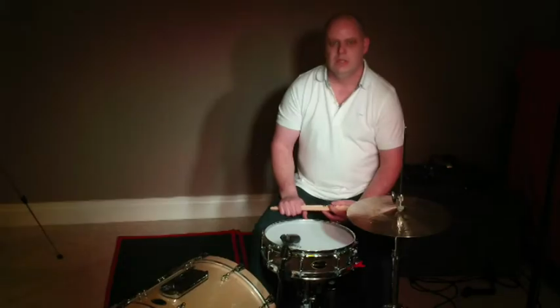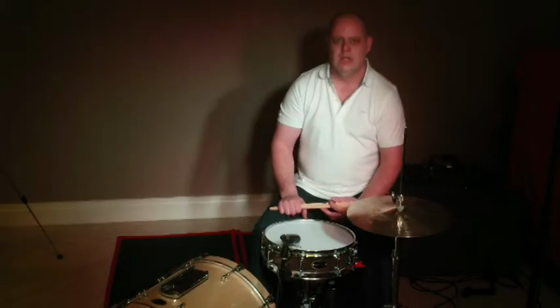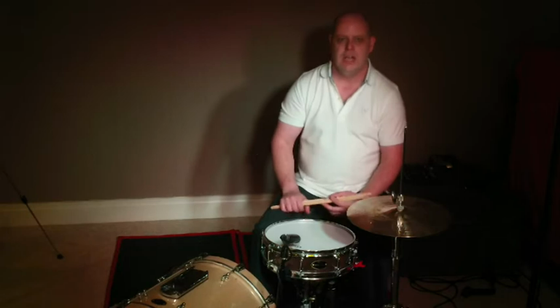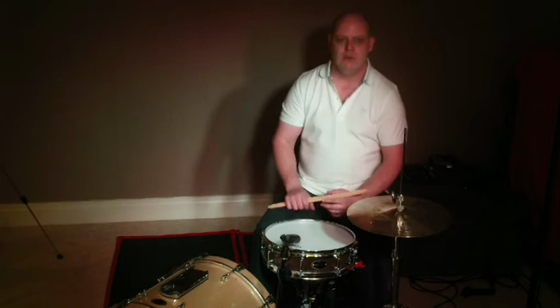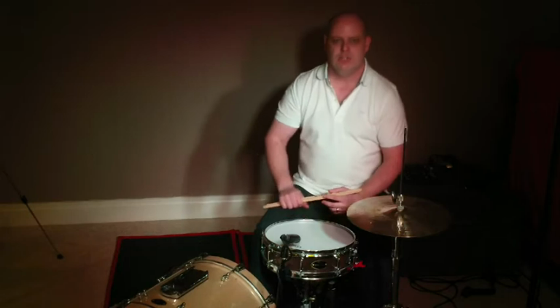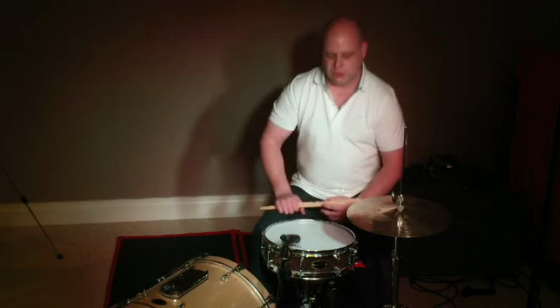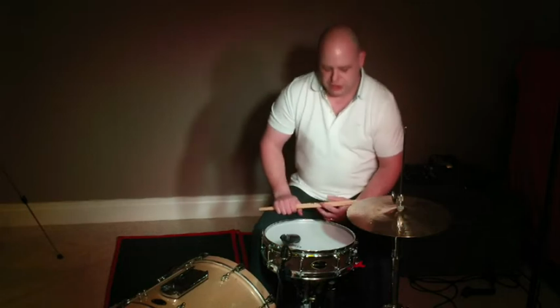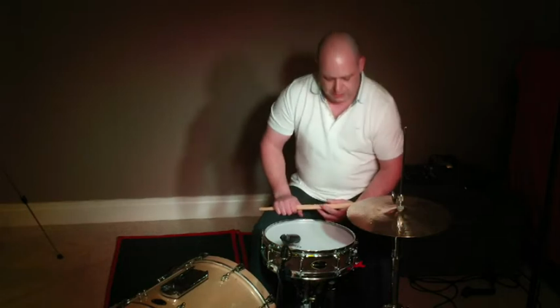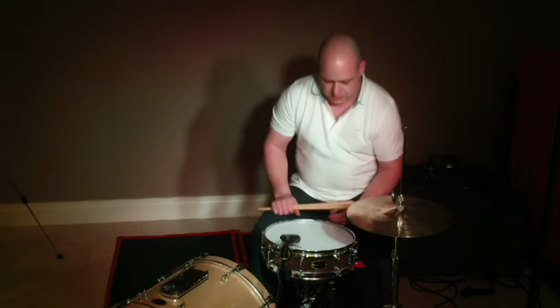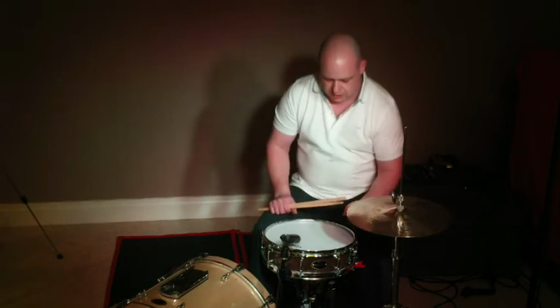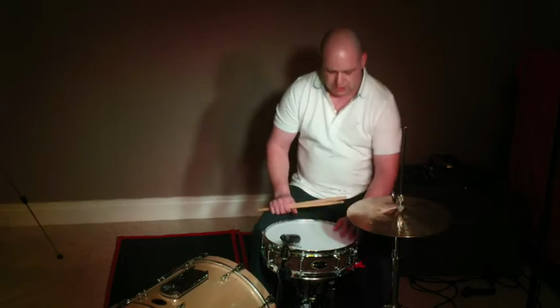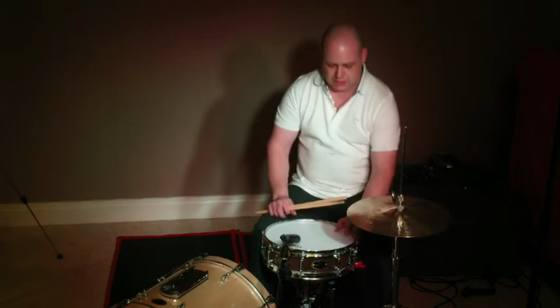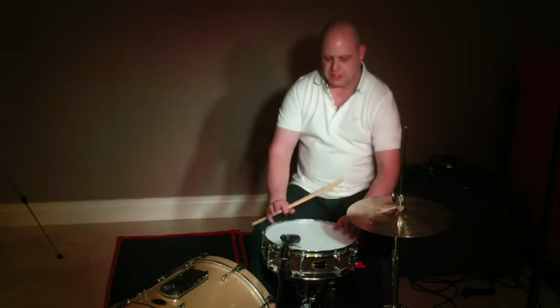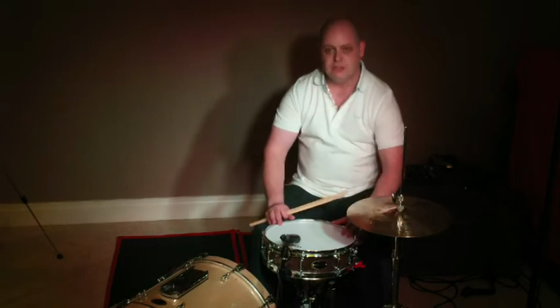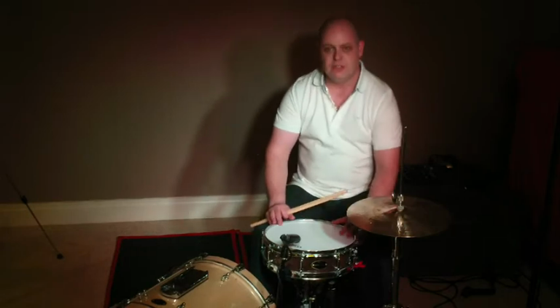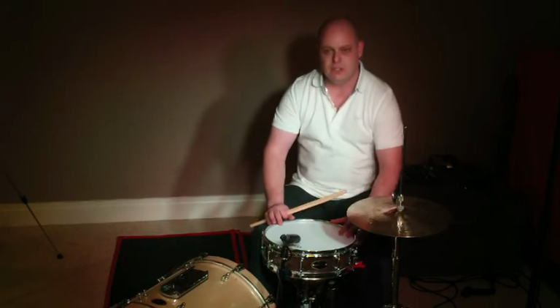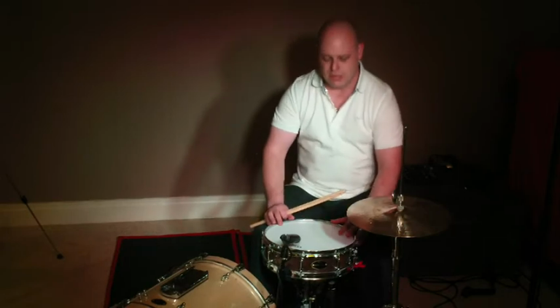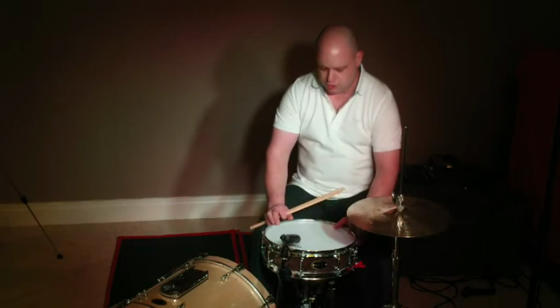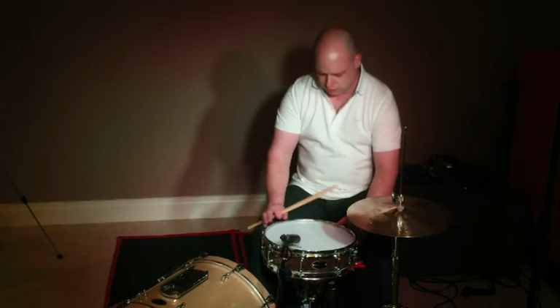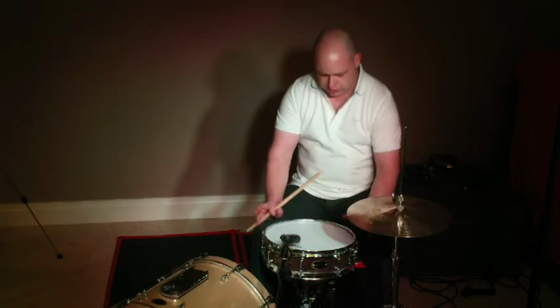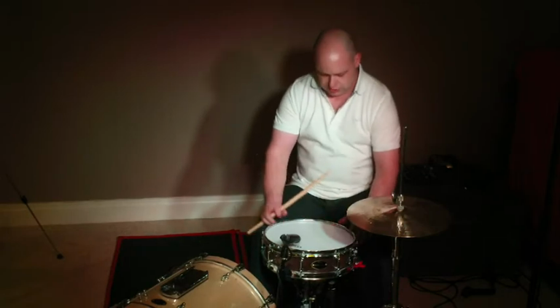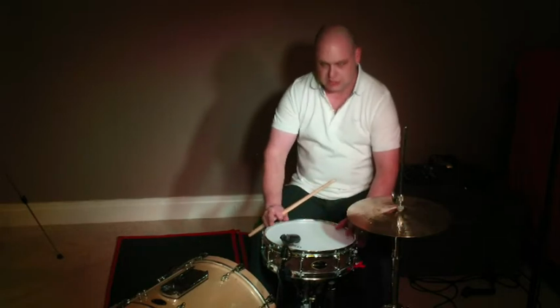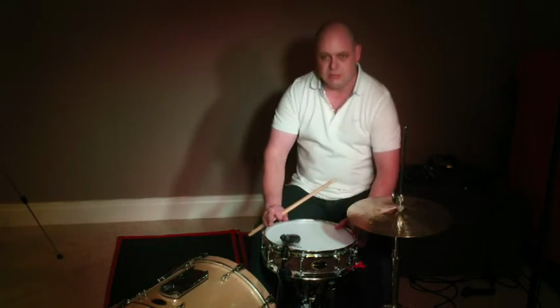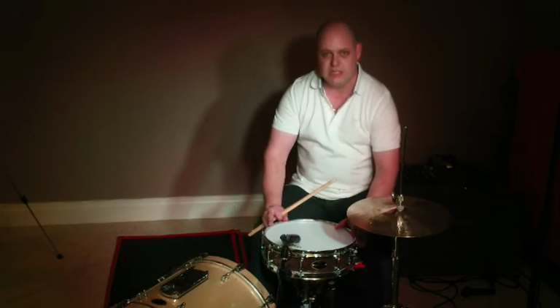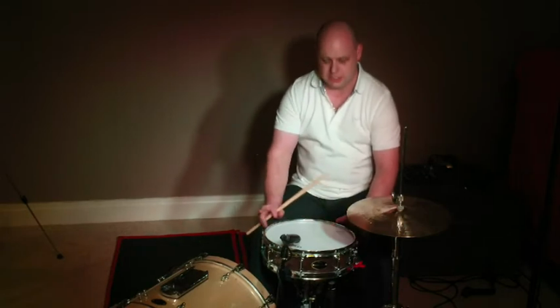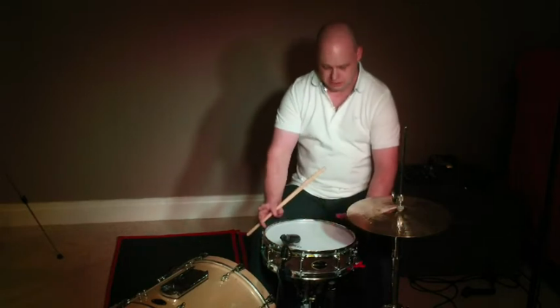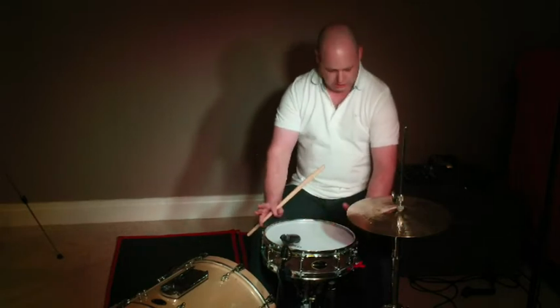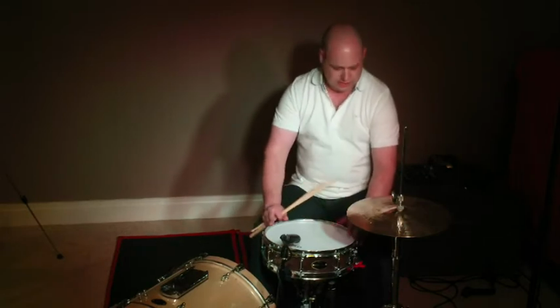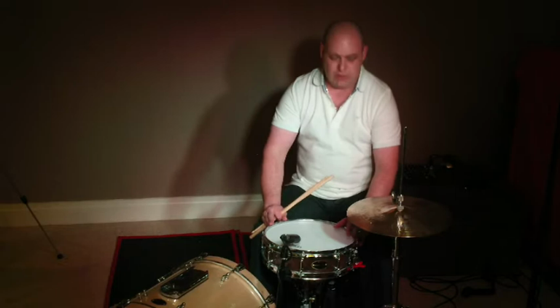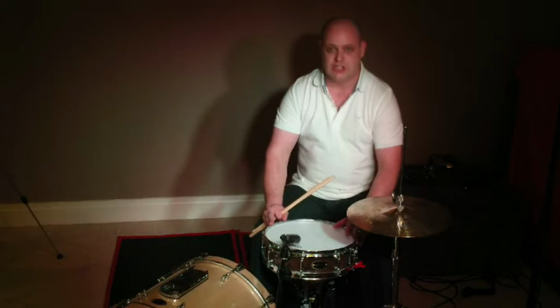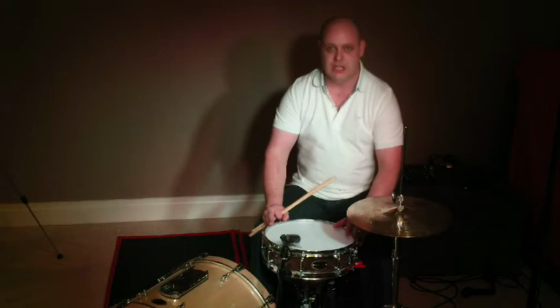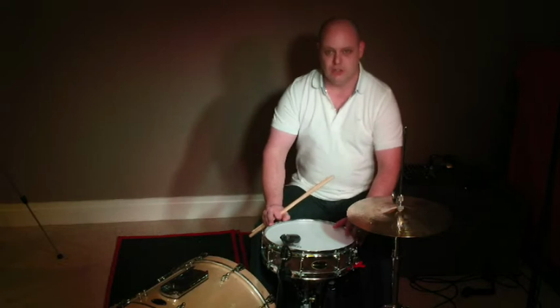Hi everyone, Rich Wilson here. I'm down here today for Carrera Drums. This is the amazing Terrier snare drum.